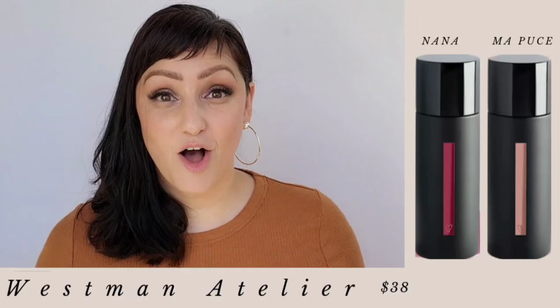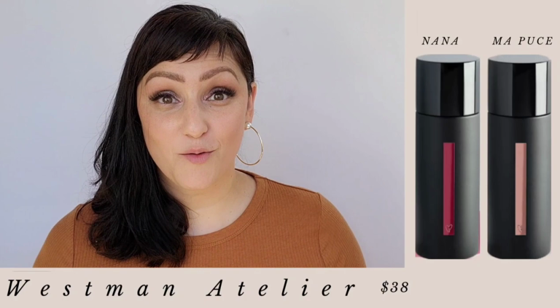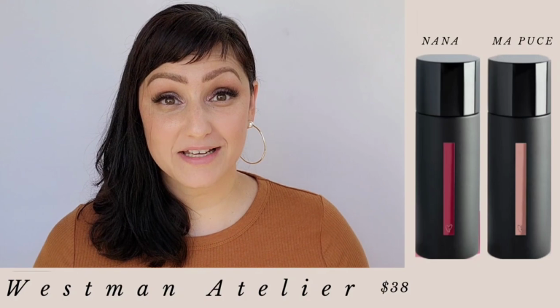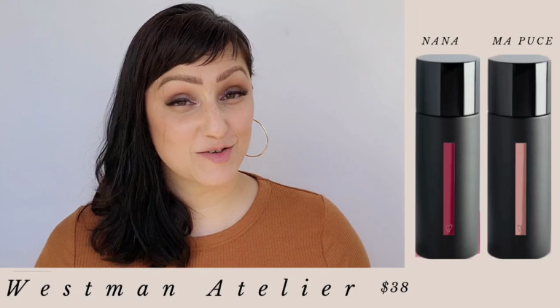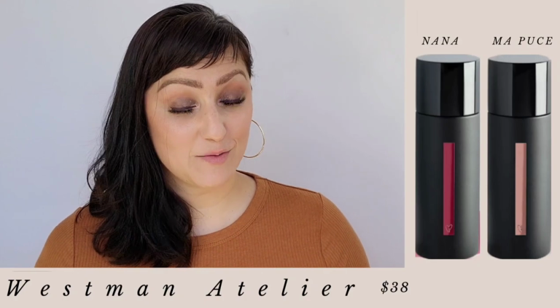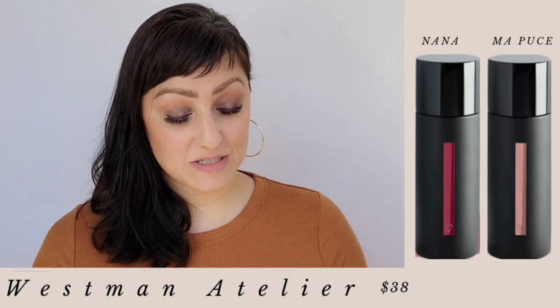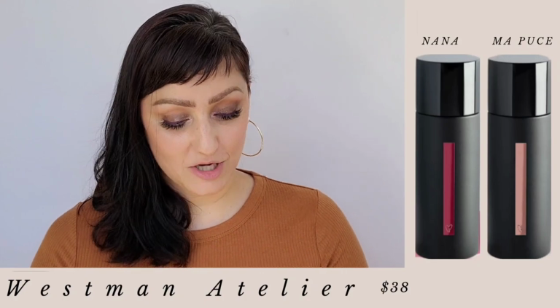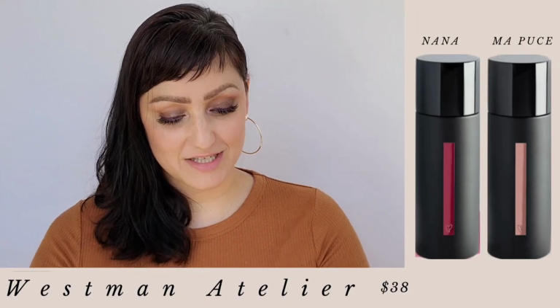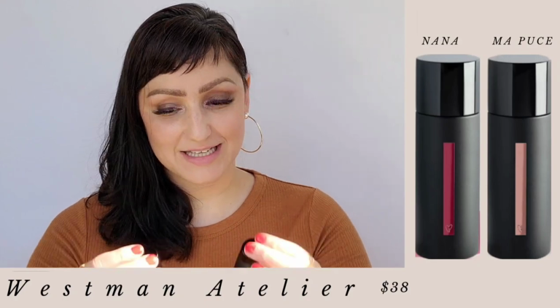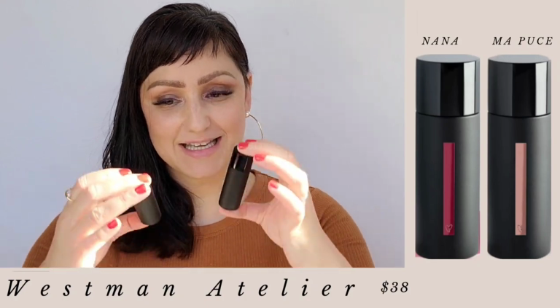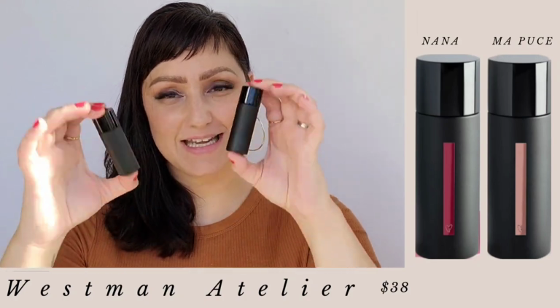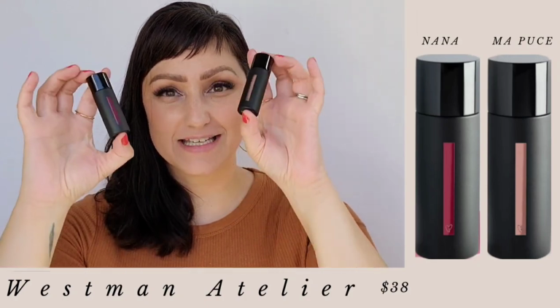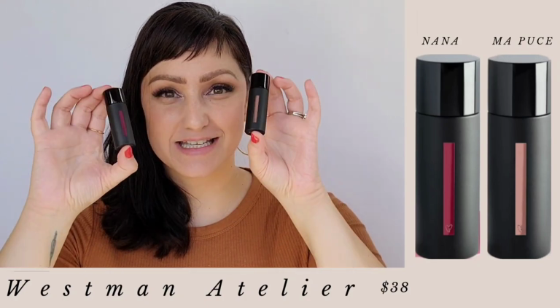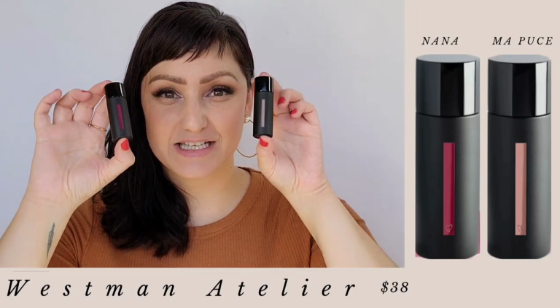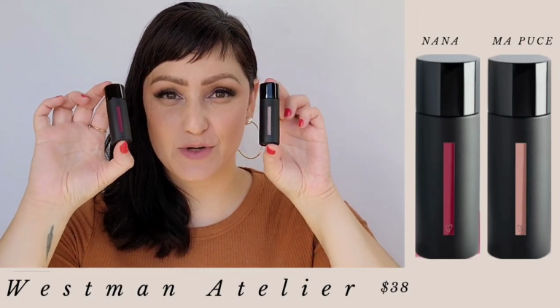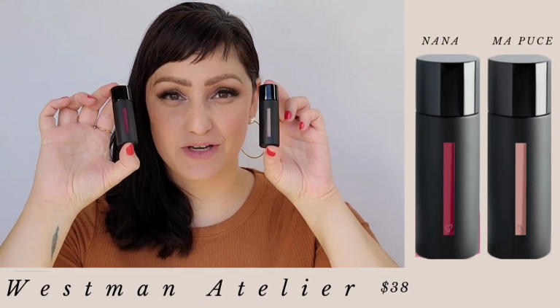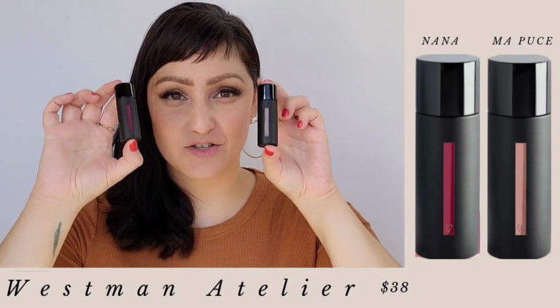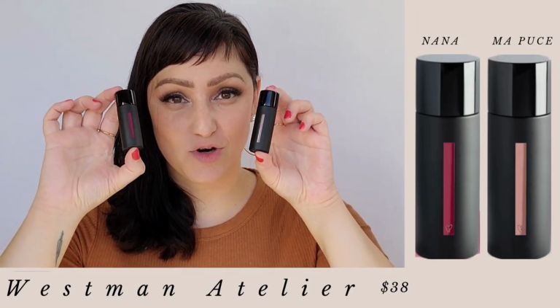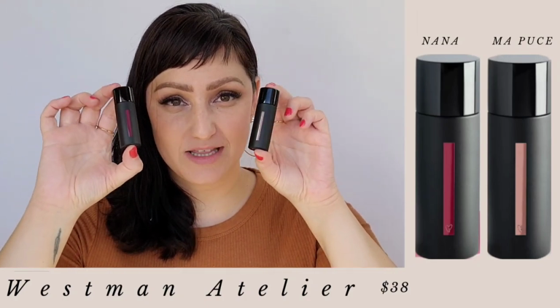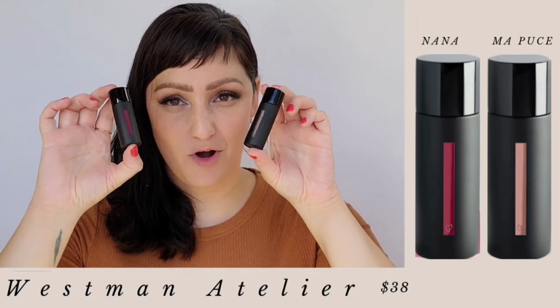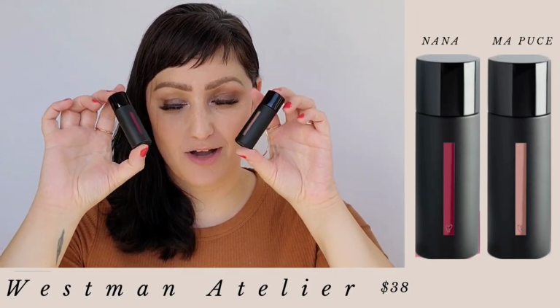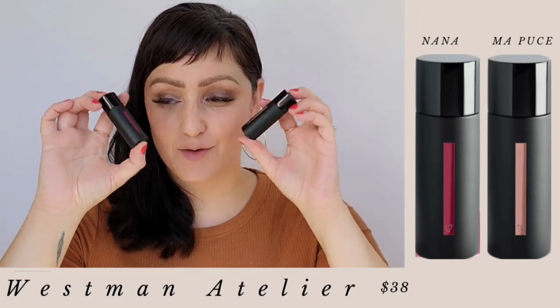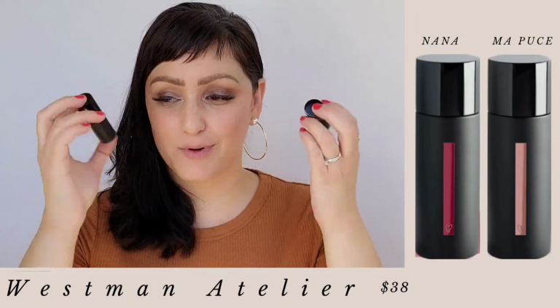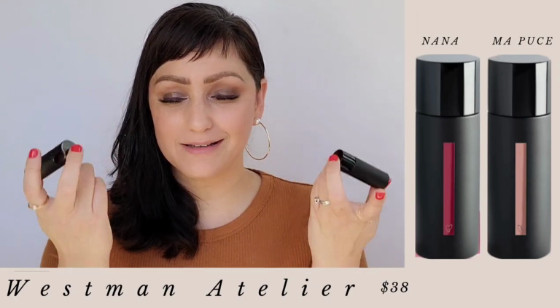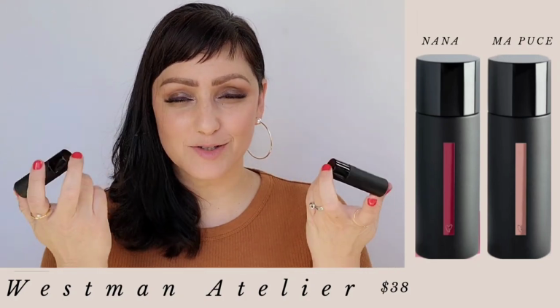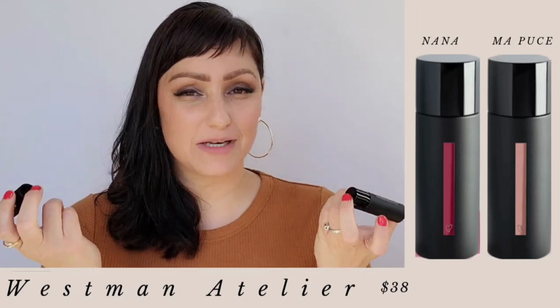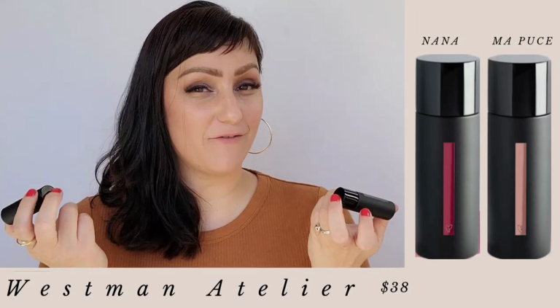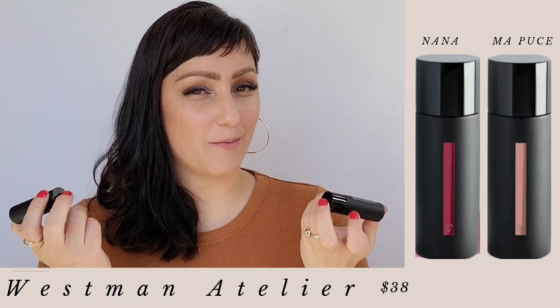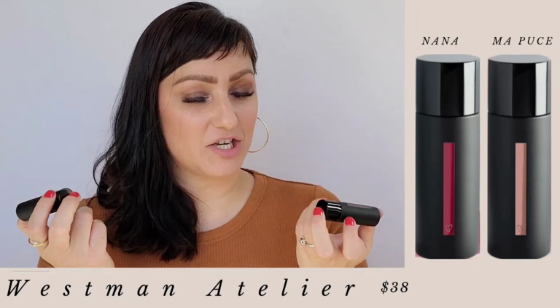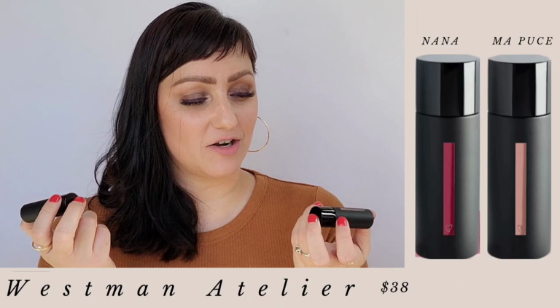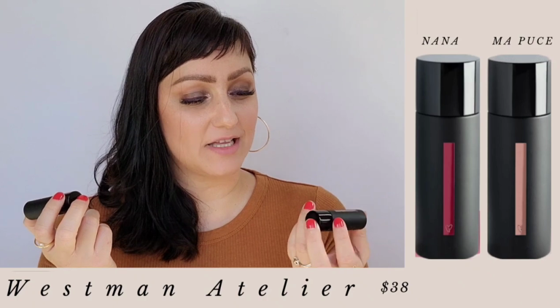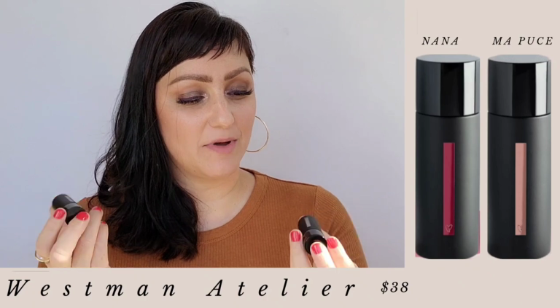All right, so there were the swatches. Let's get into these beauties, try them on and read a little bit of information on them.